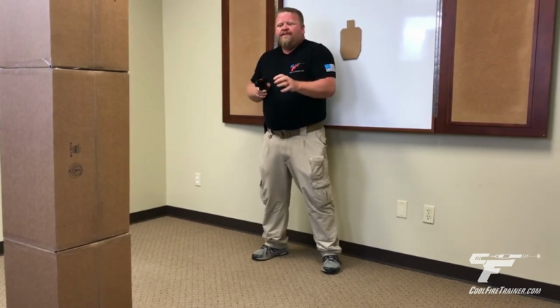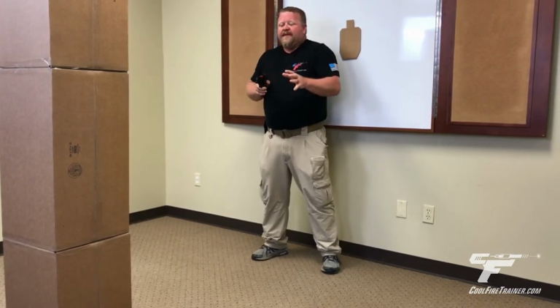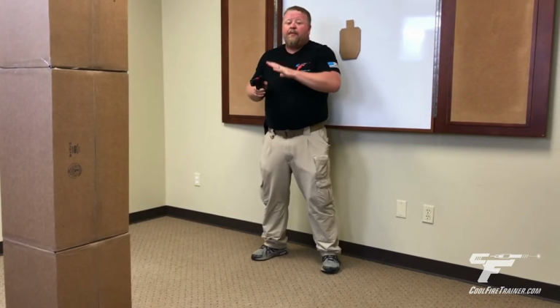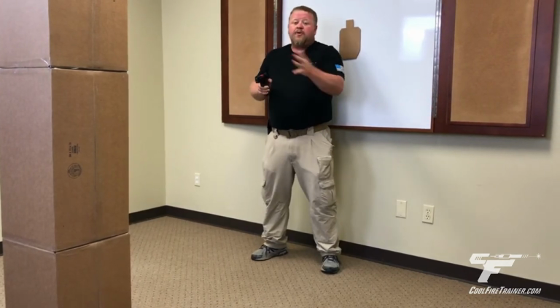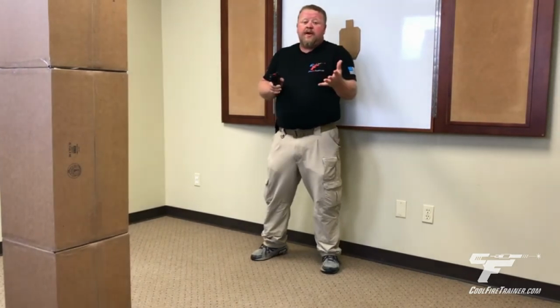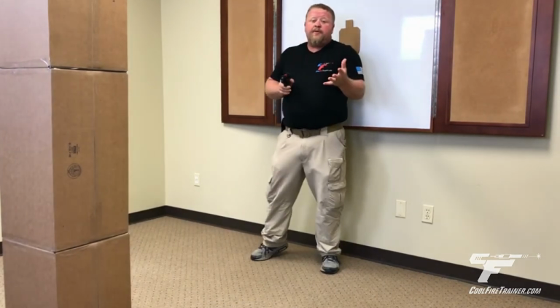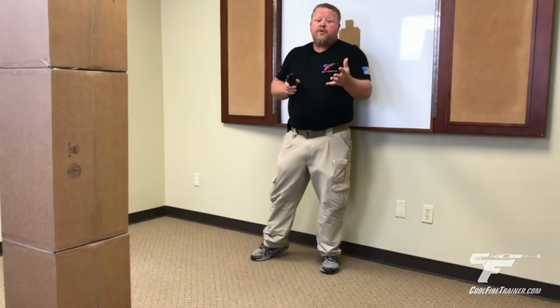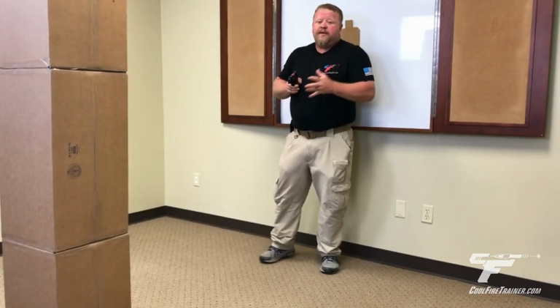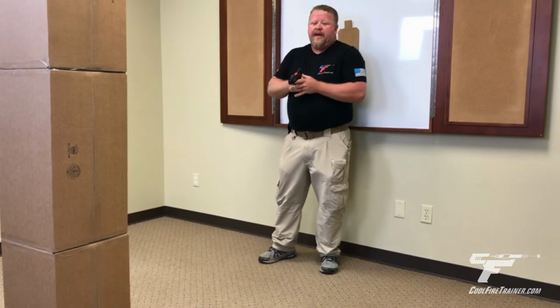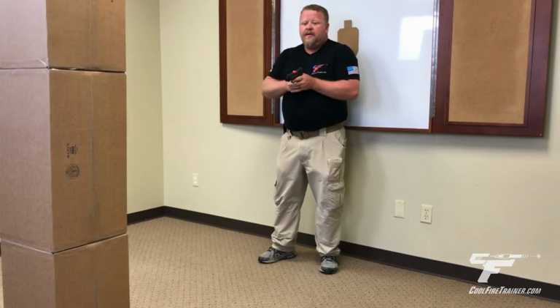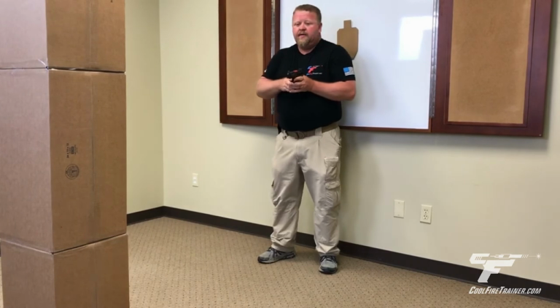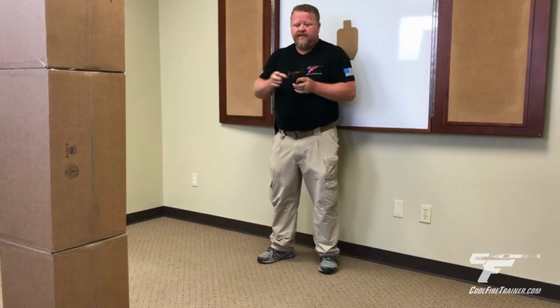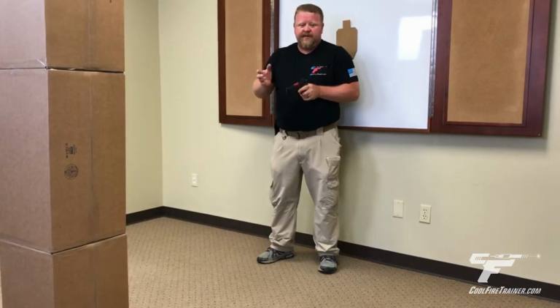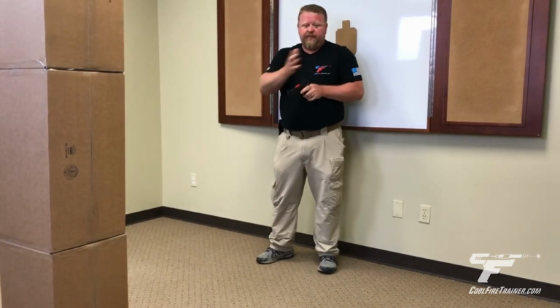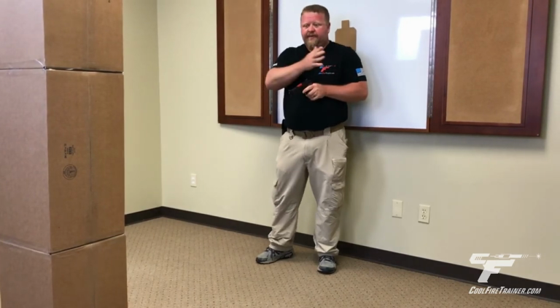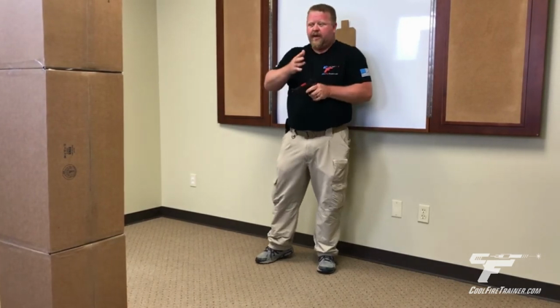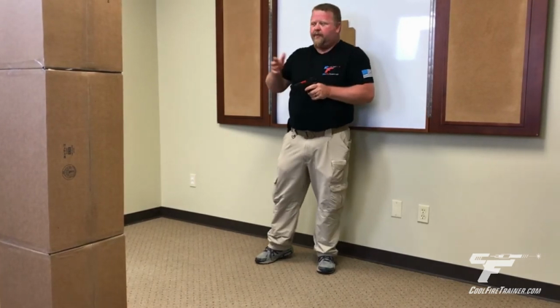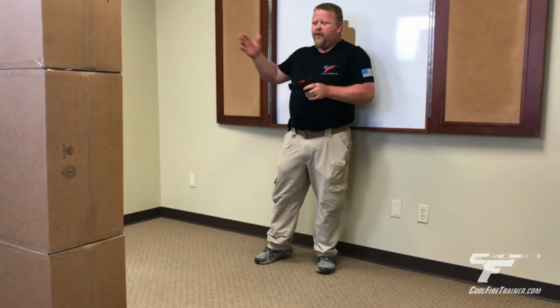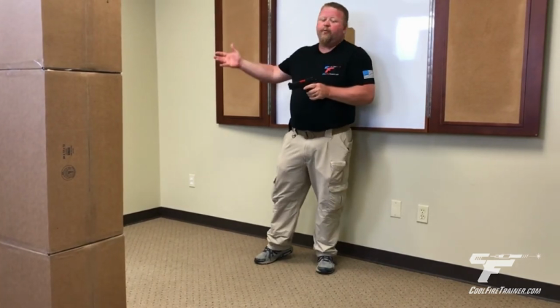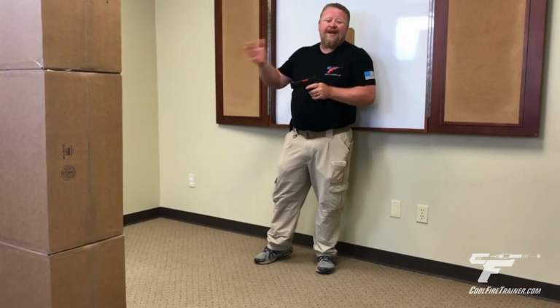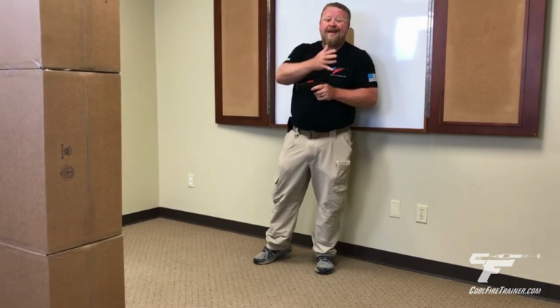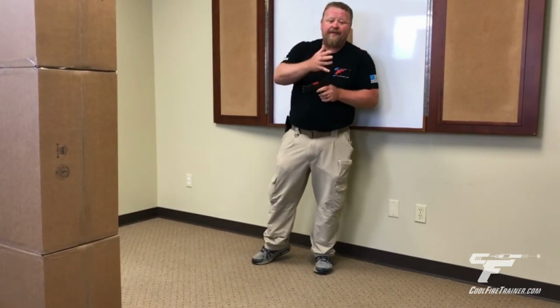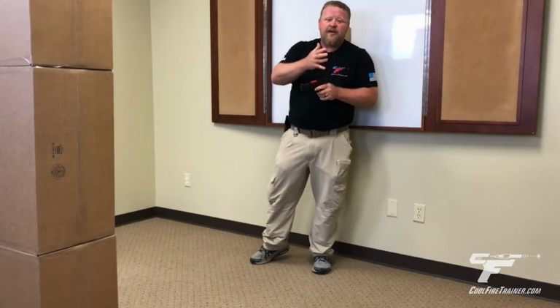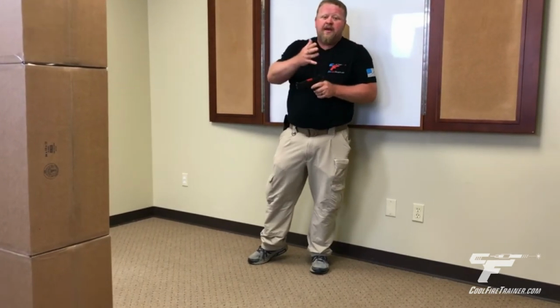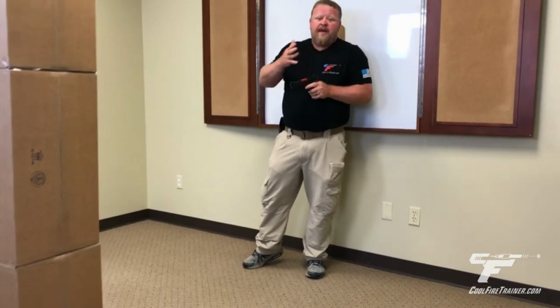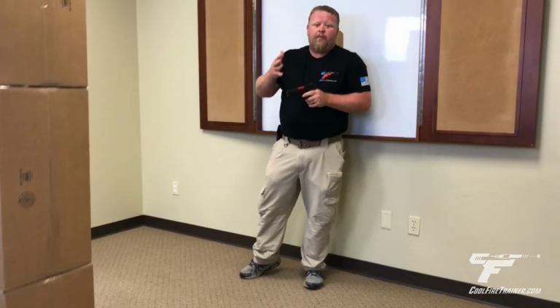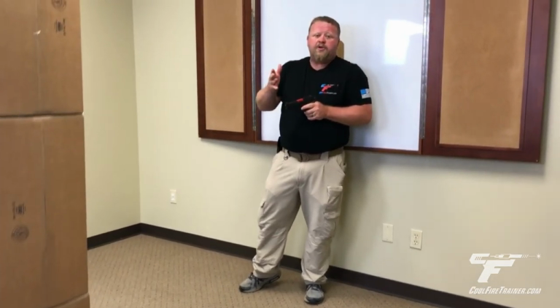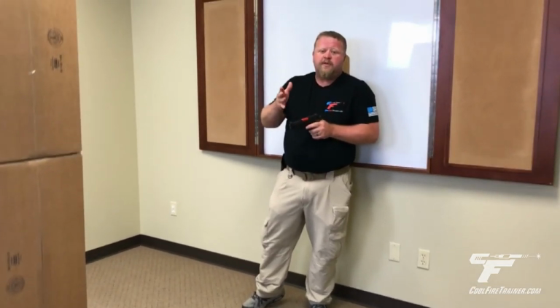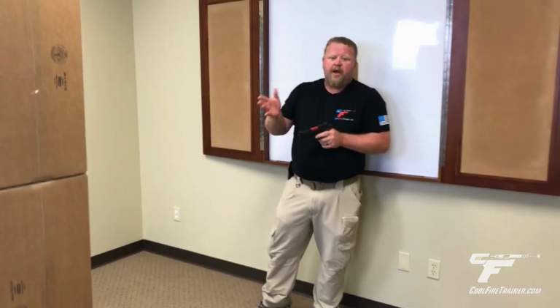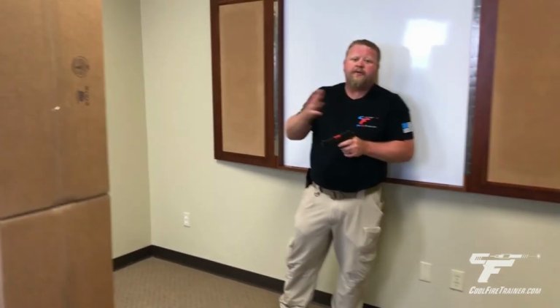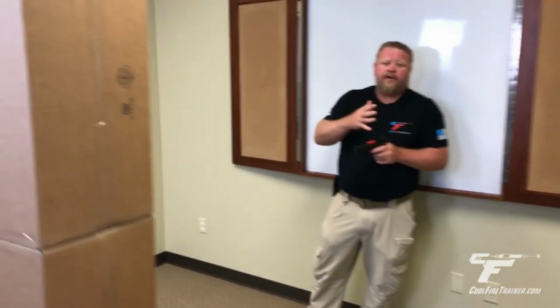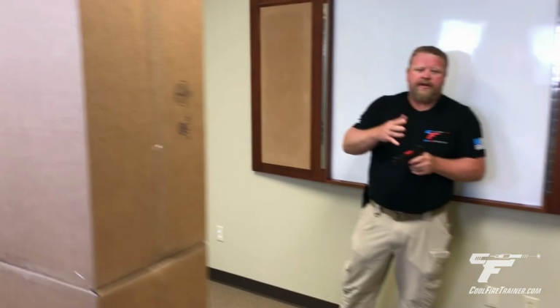Now I'm also going to demonstrate that — we've seen it from left to right, I'm going to go from right to left, and watch the other foot lead.